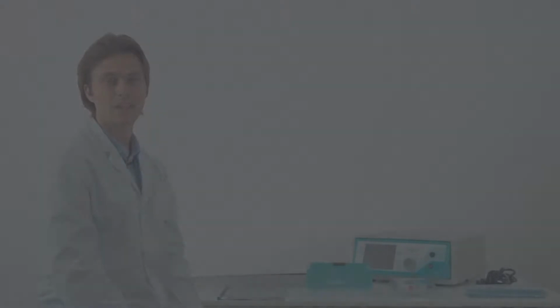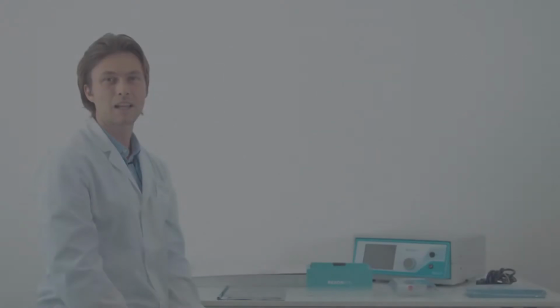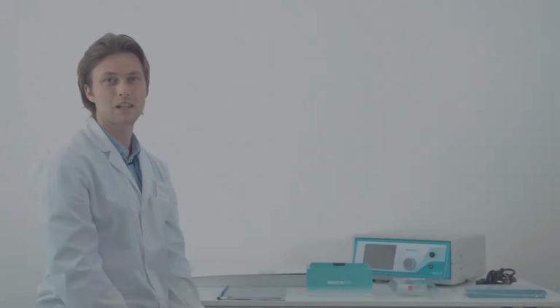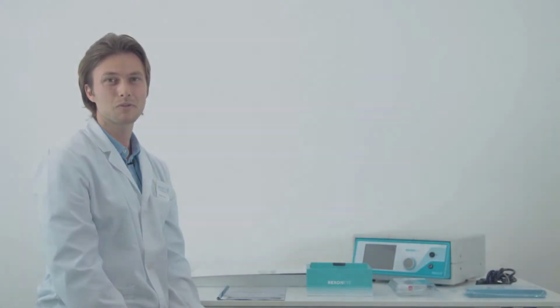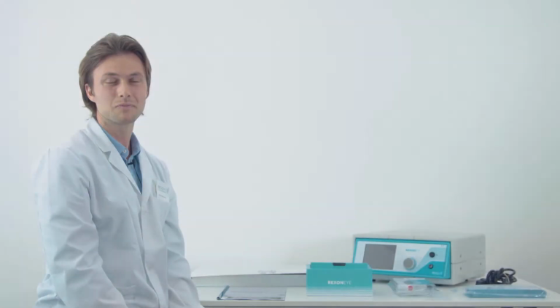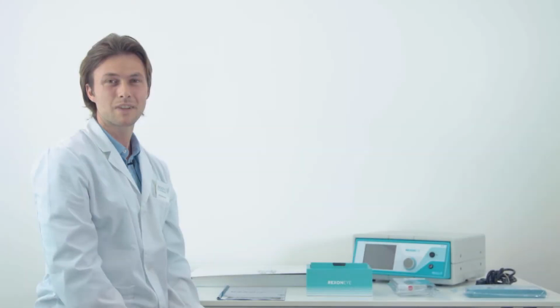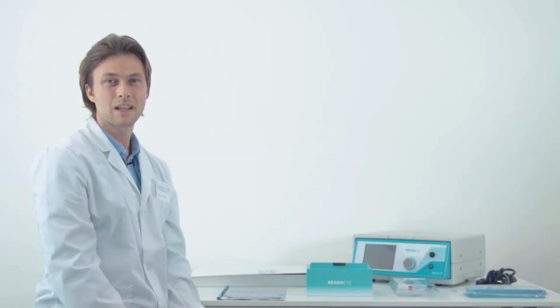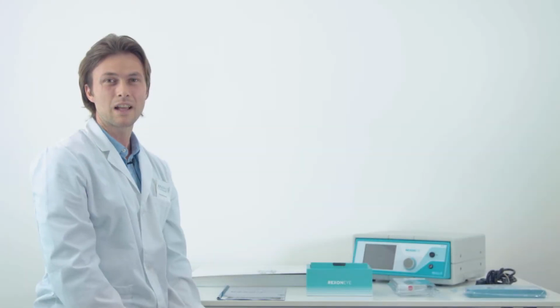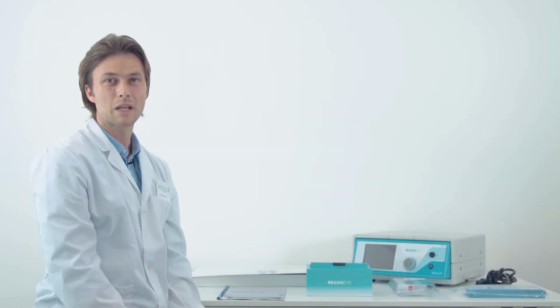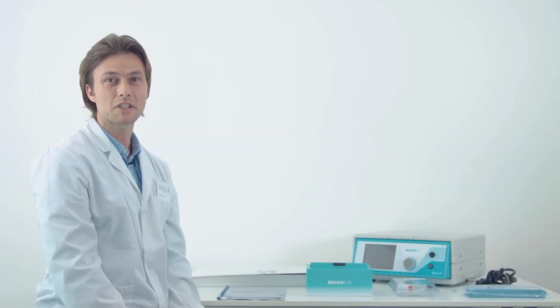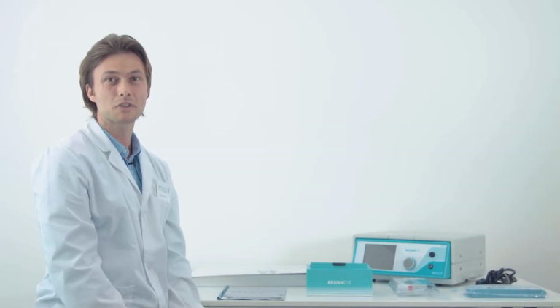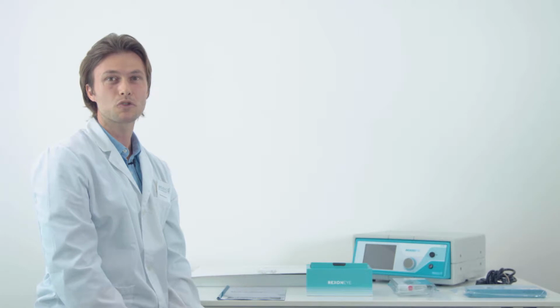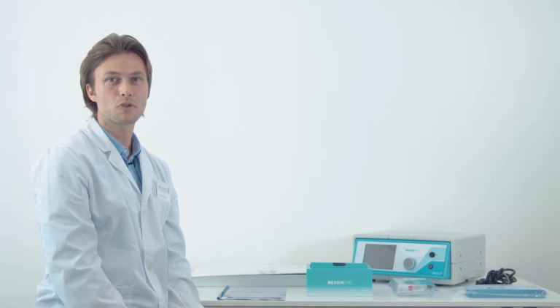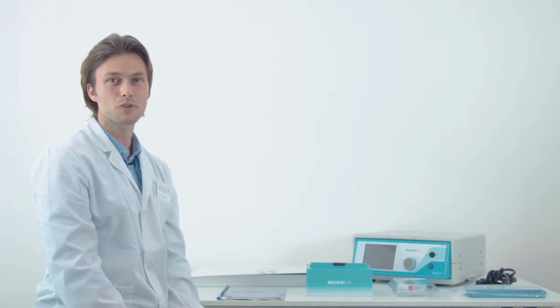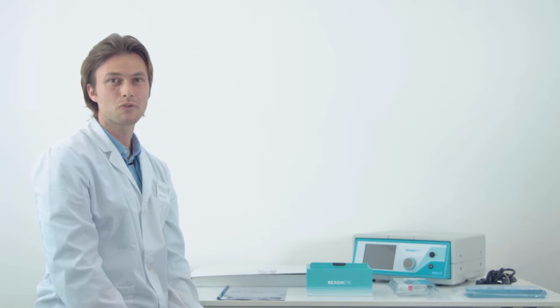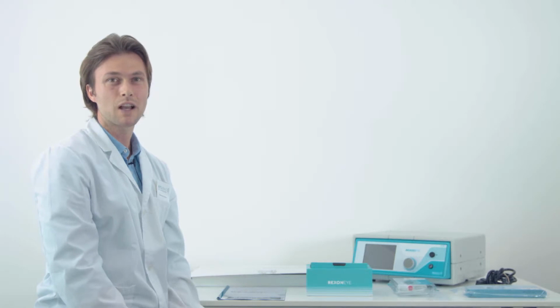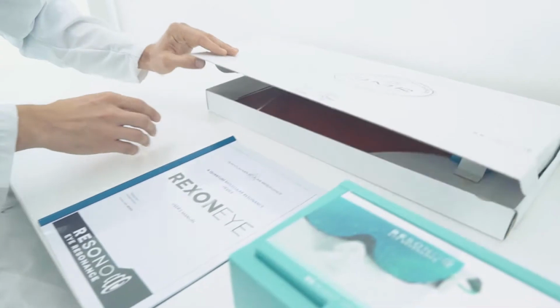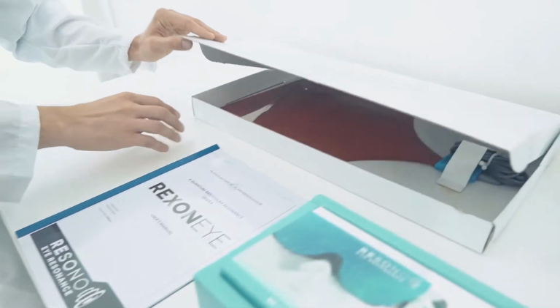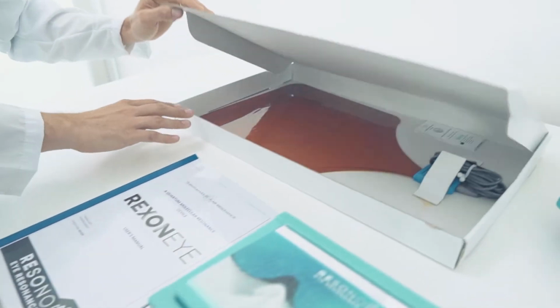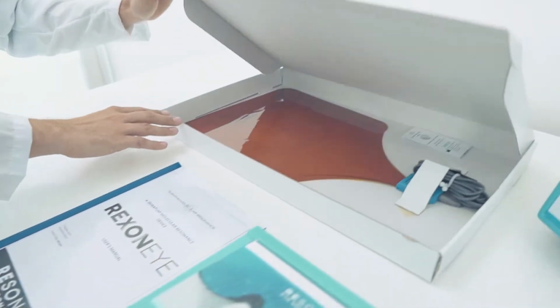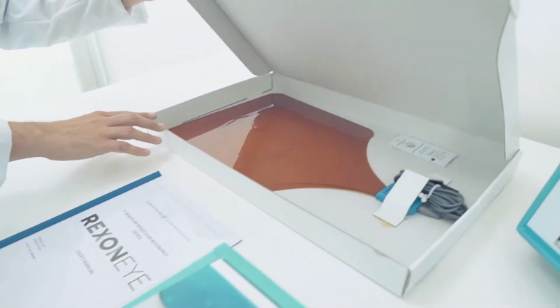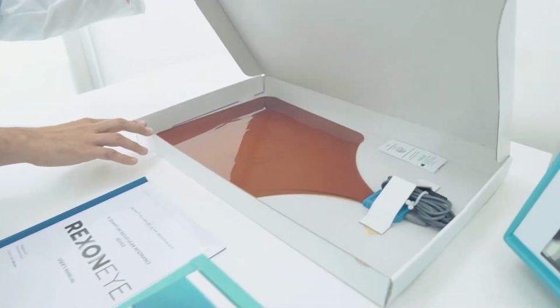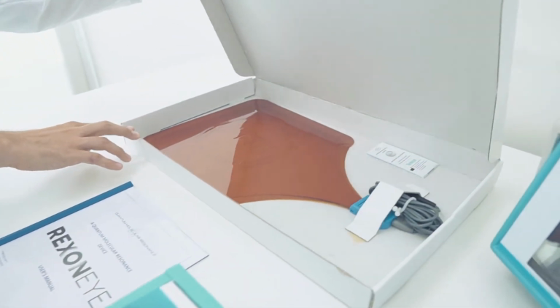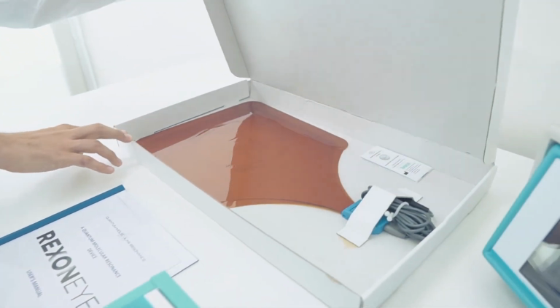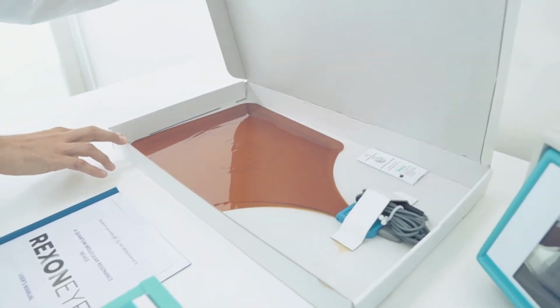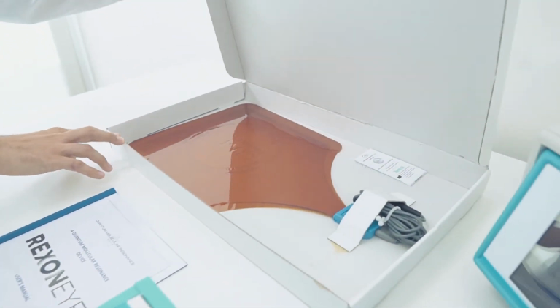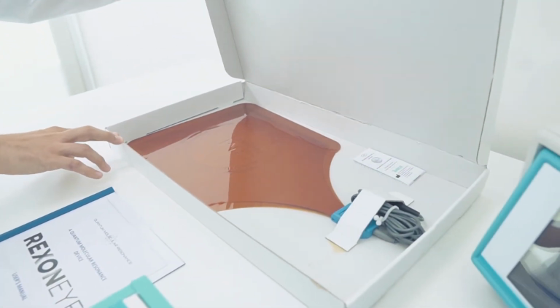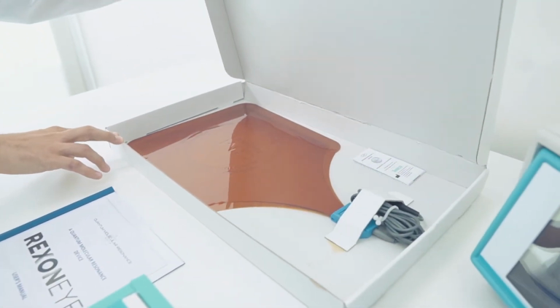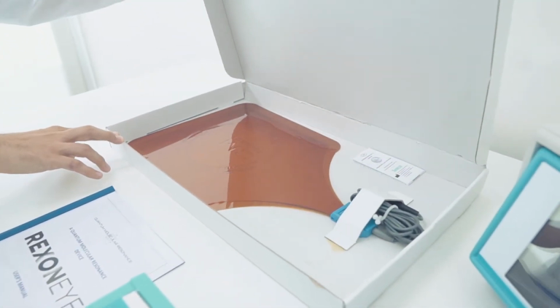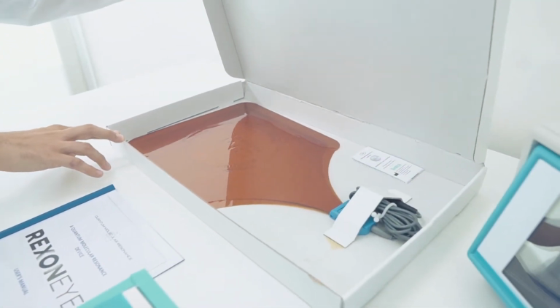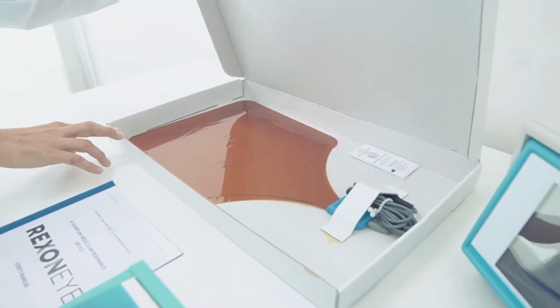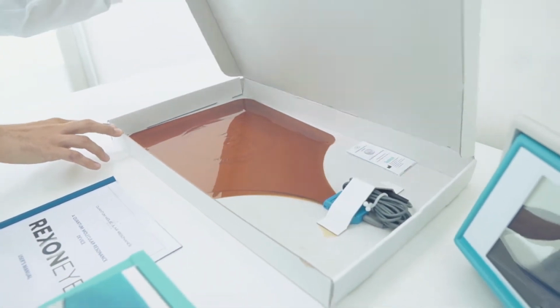Hello, I'm here to show you how to set up and use the Rexon Eye device.